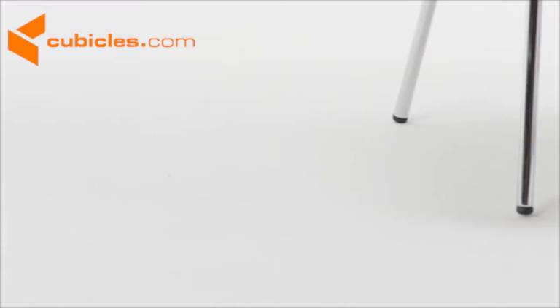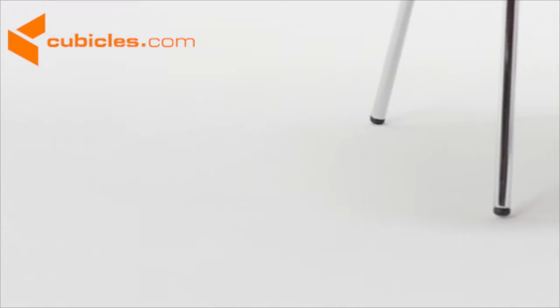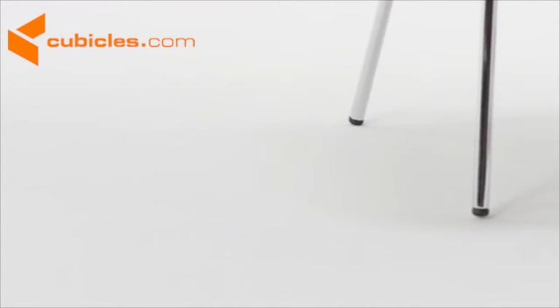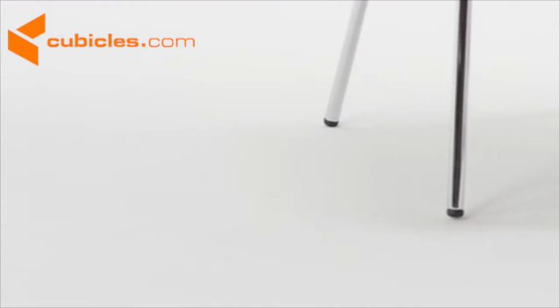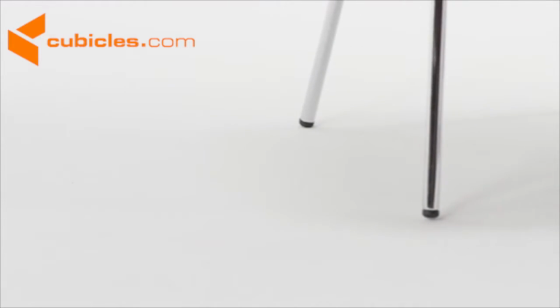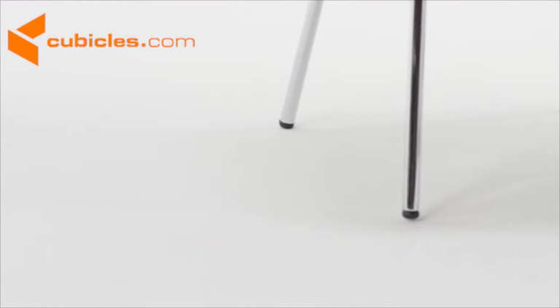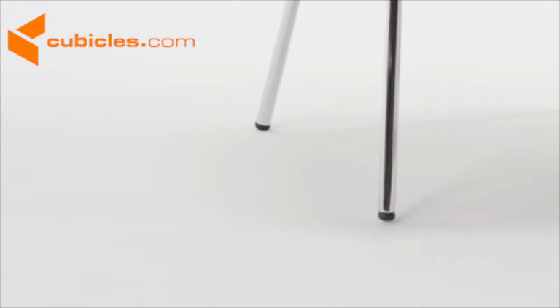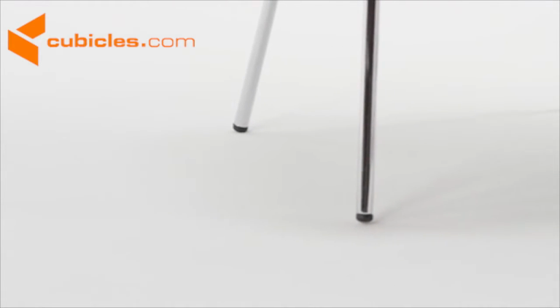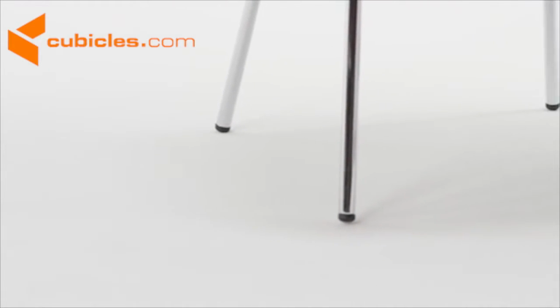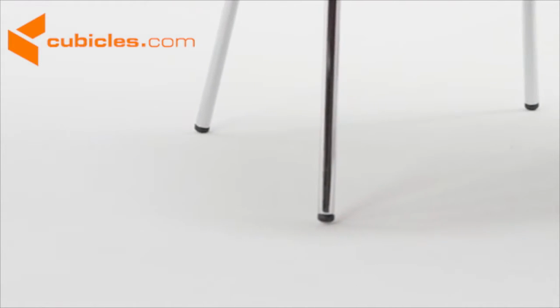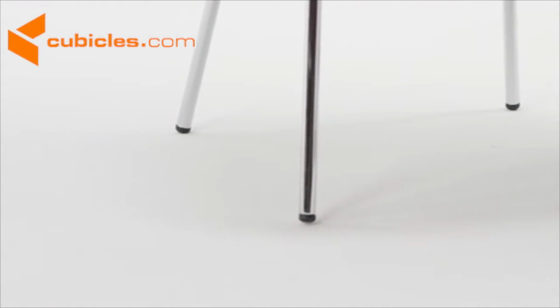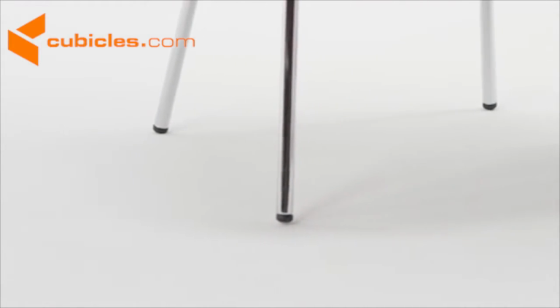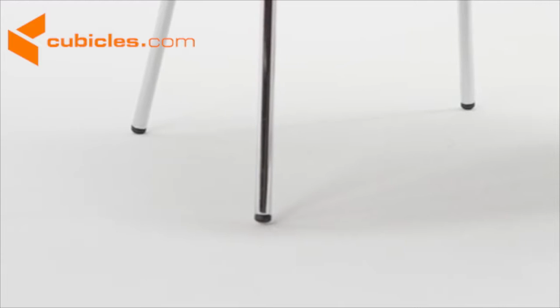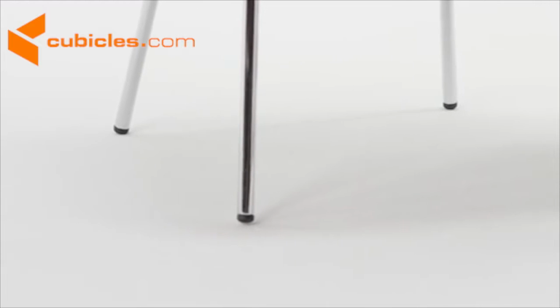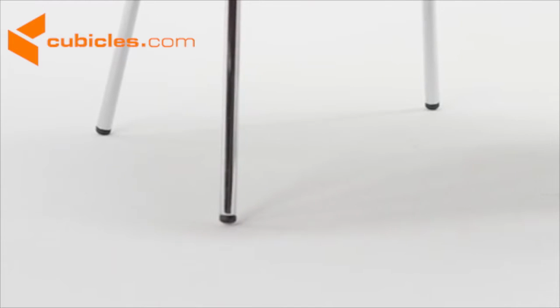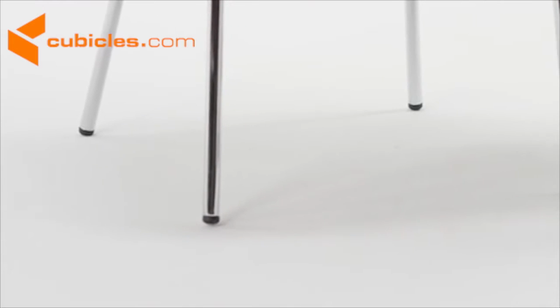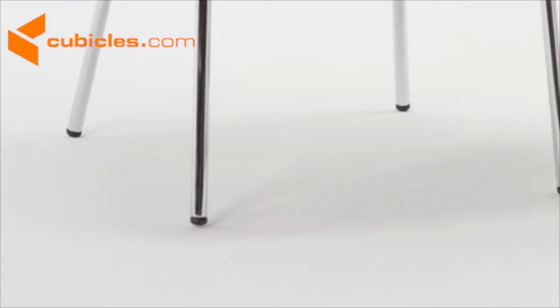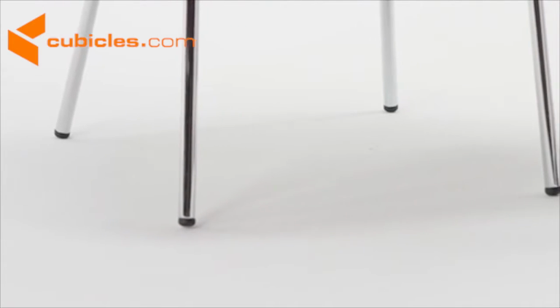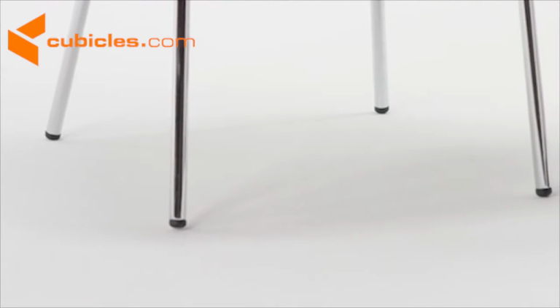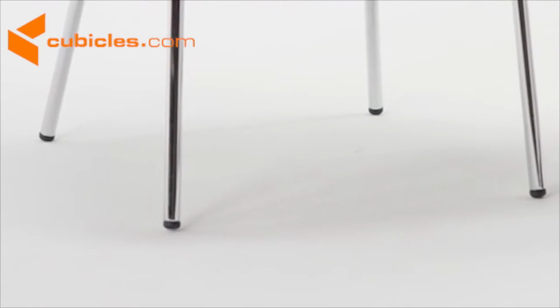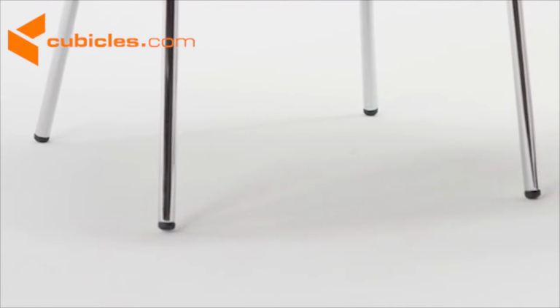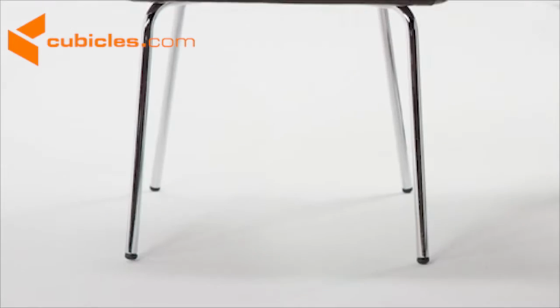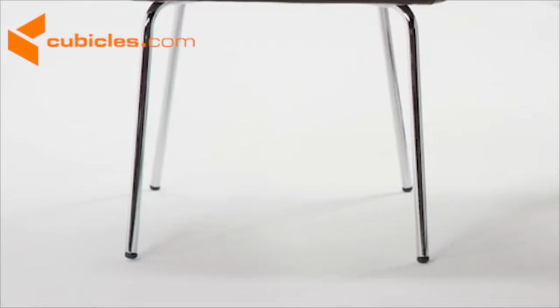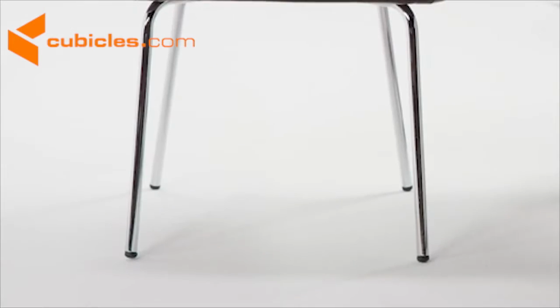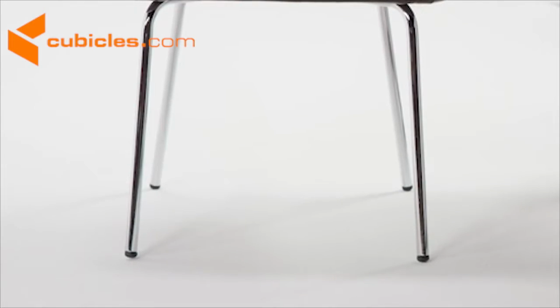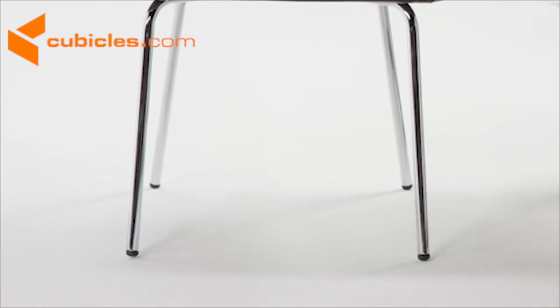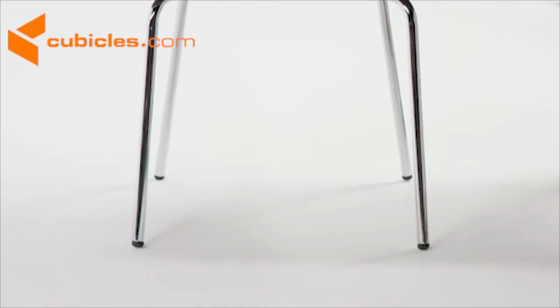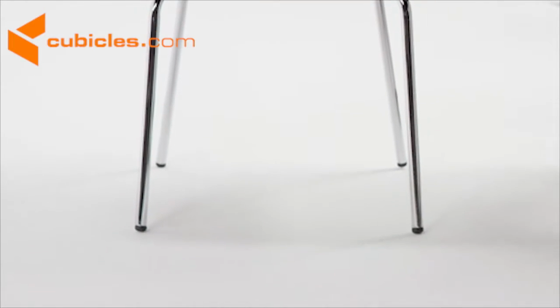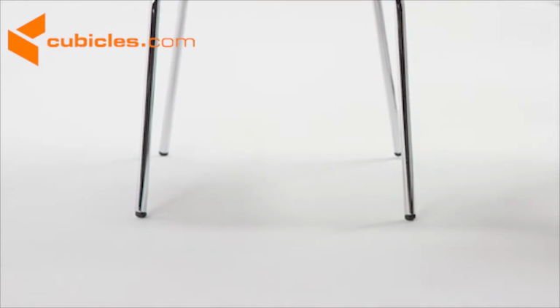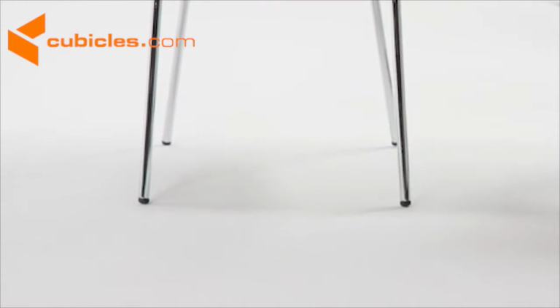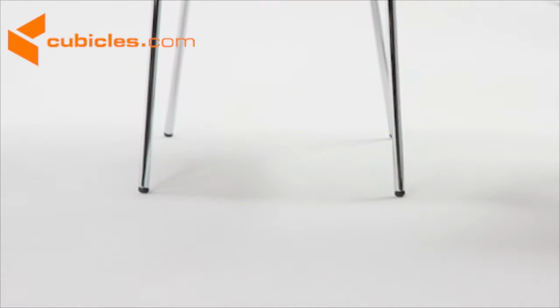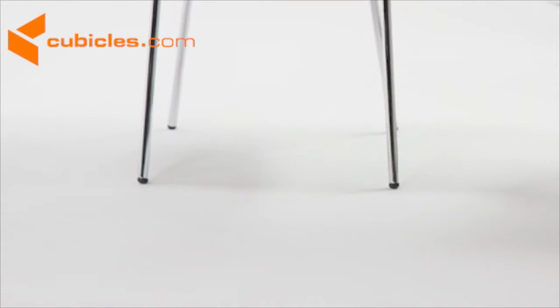Shiny chrome legs are capped with plastic floor glides to protect your floor by sliding smoothly when the chair is moved.